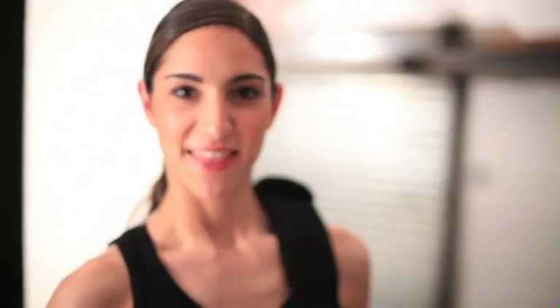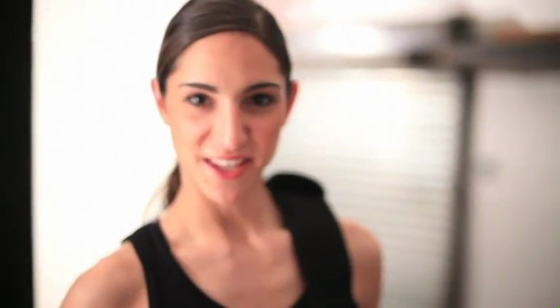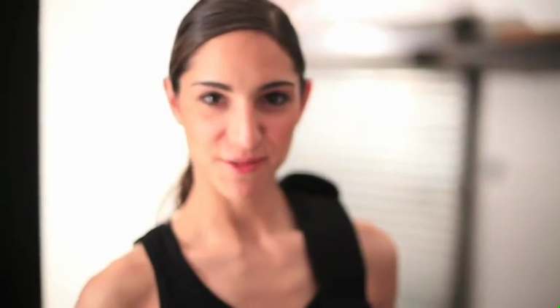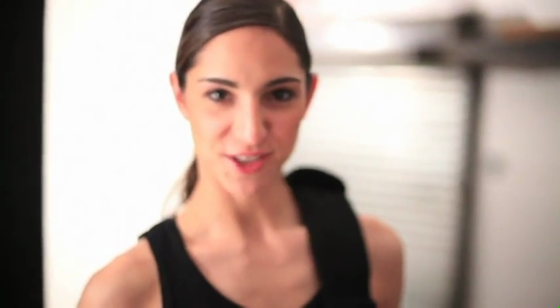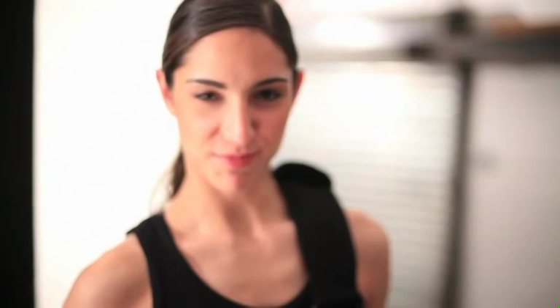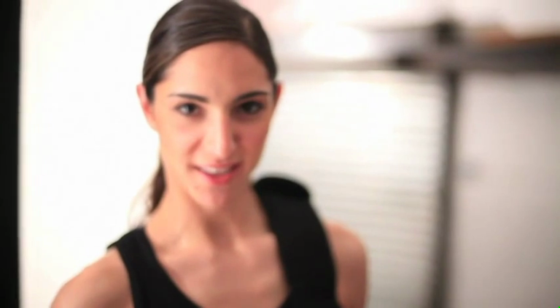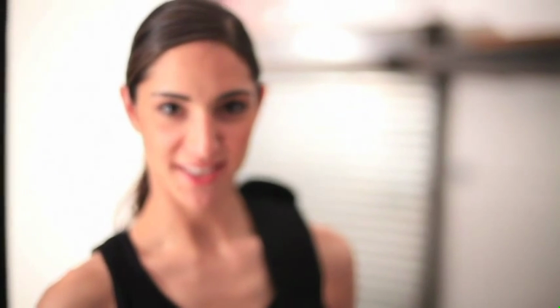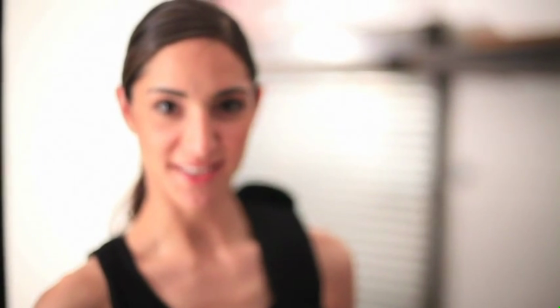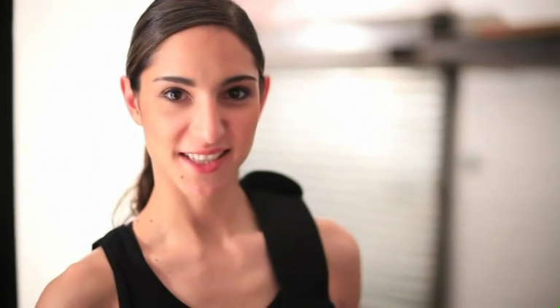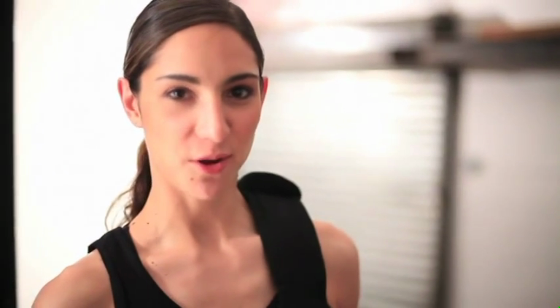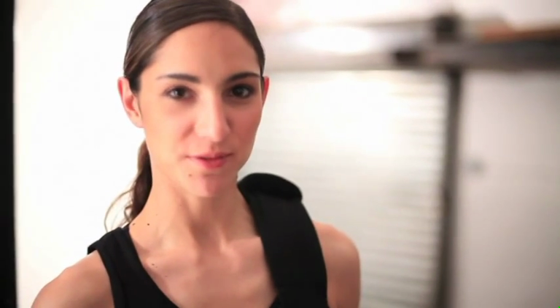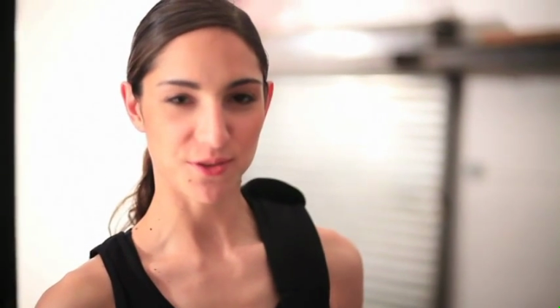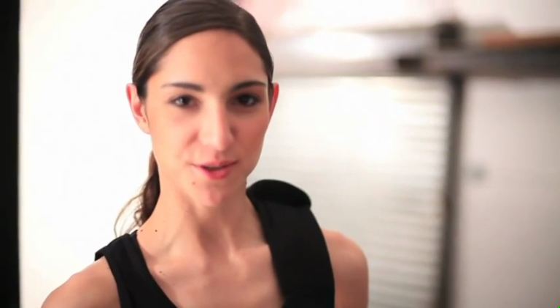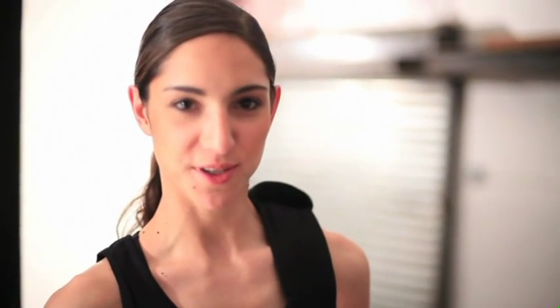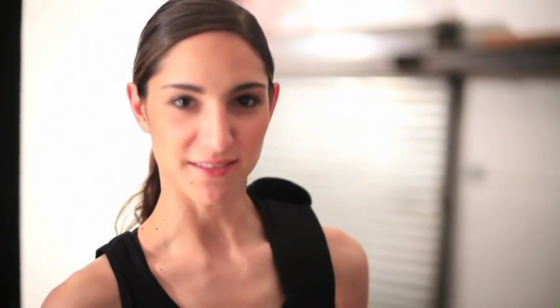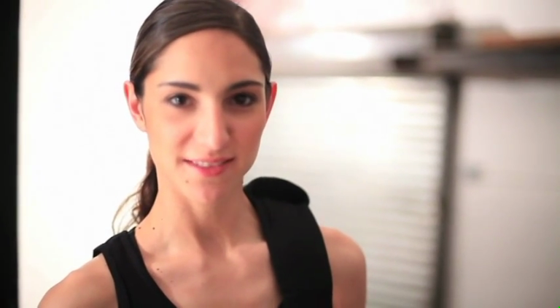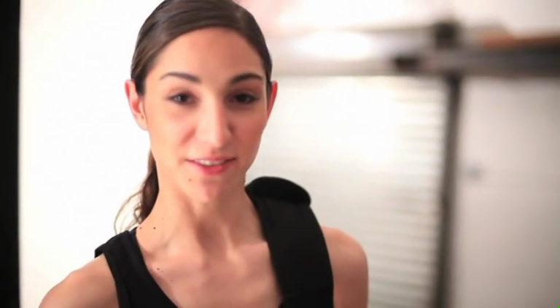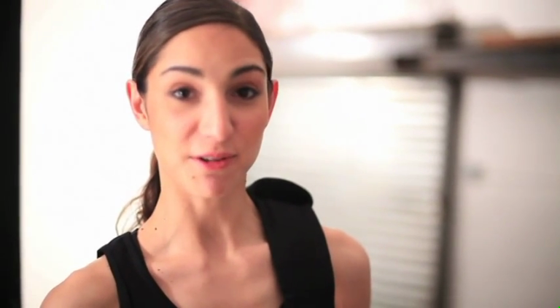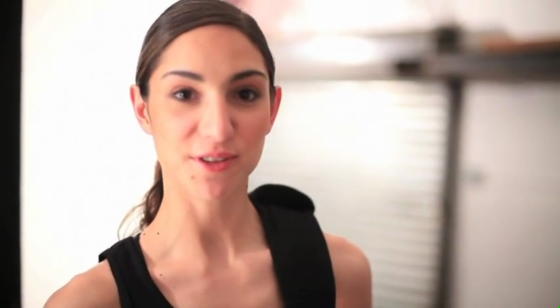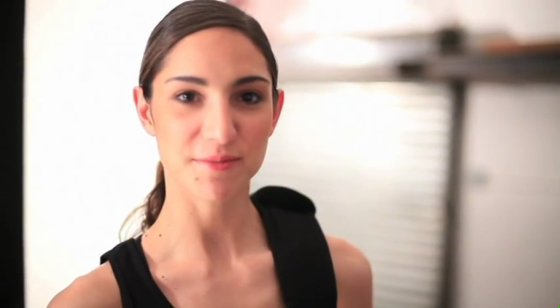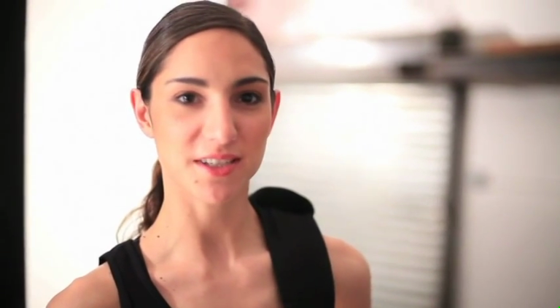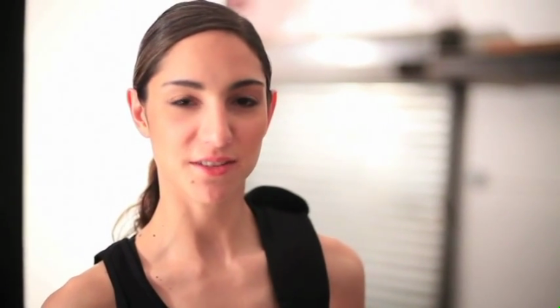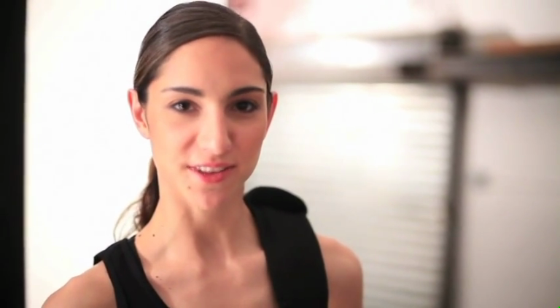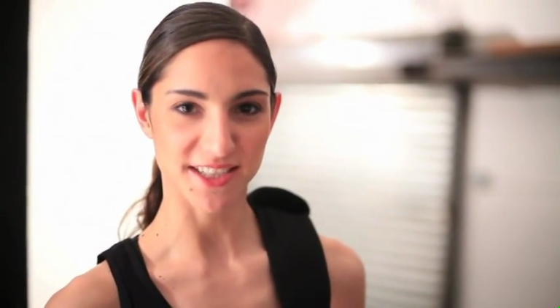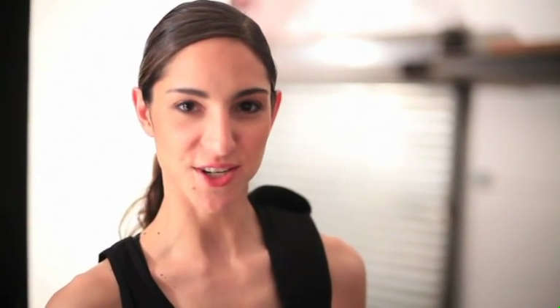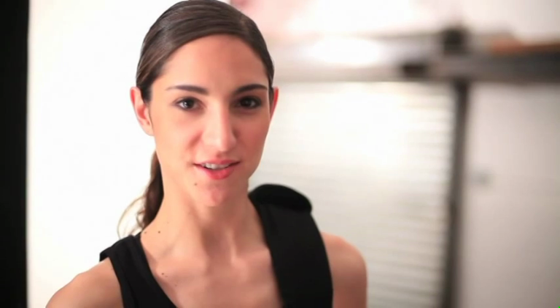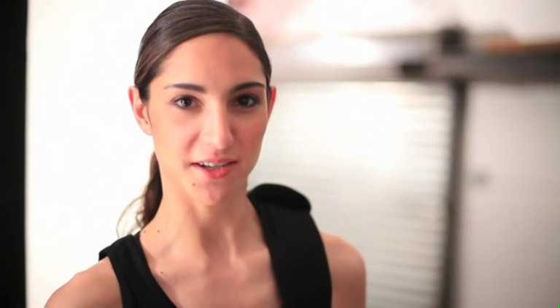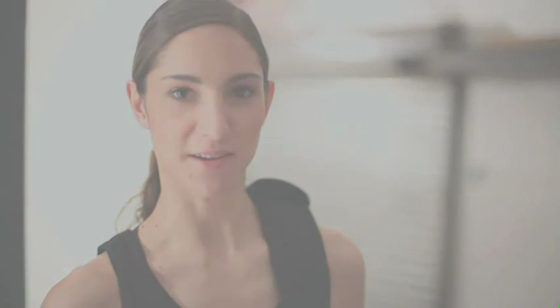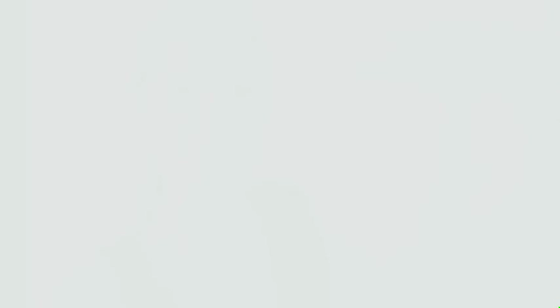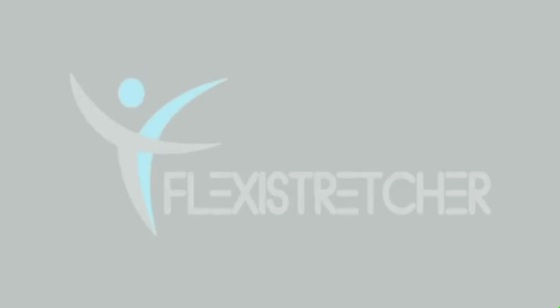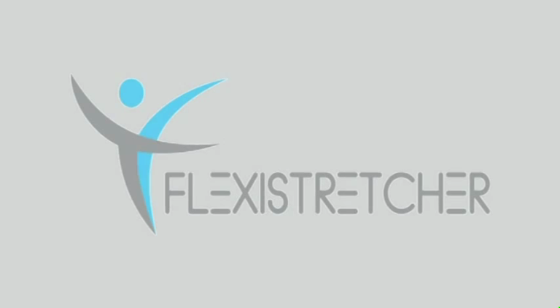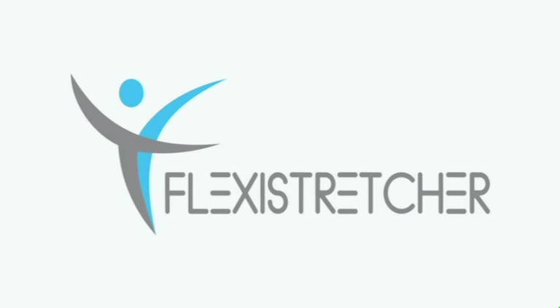Thank you for watching behind the scenes. I hope you enjoyed your workout. If you want more information, go to FlexiStretcher.com.